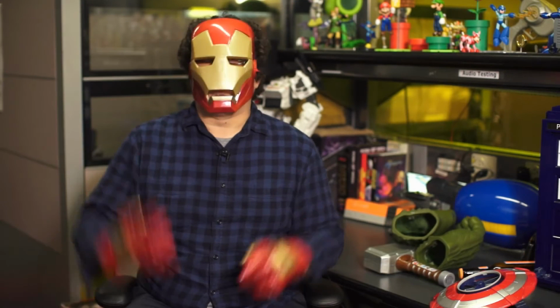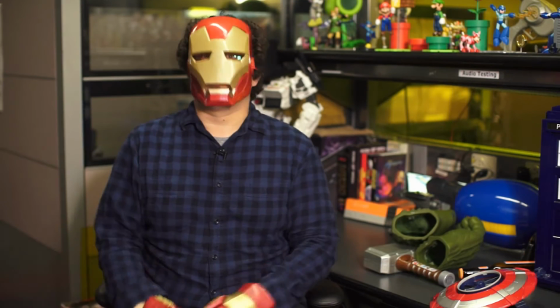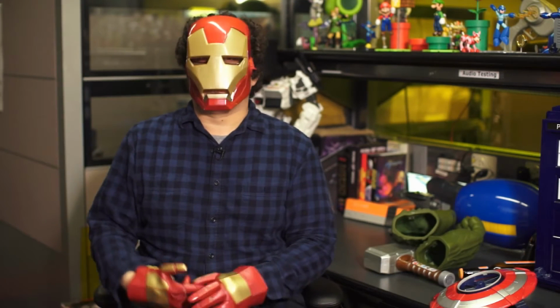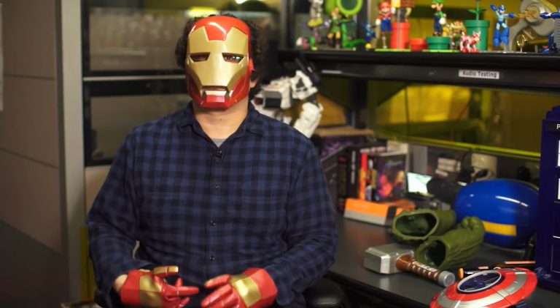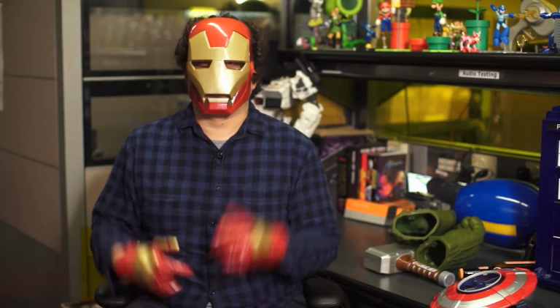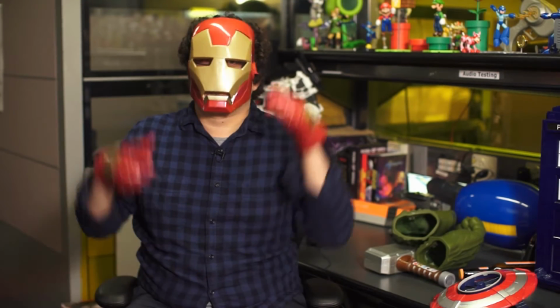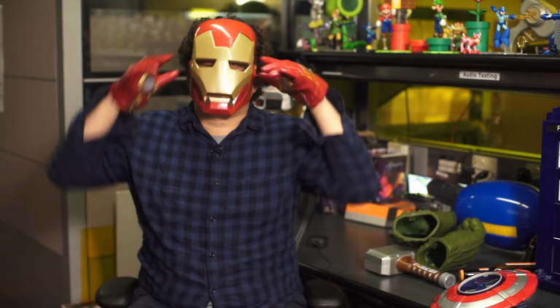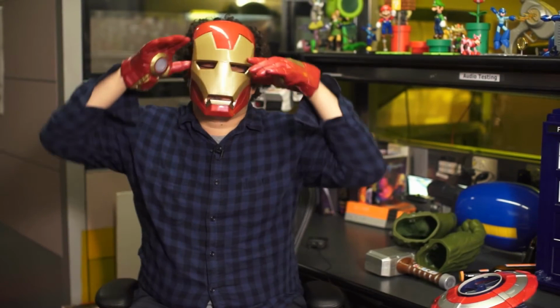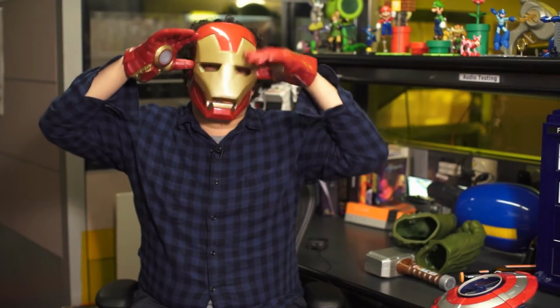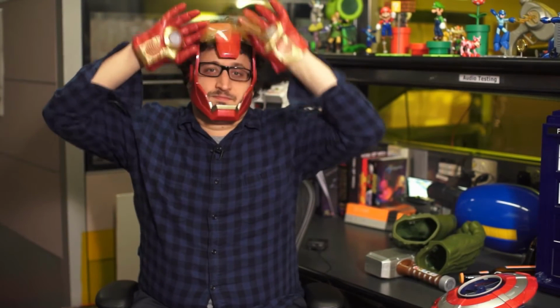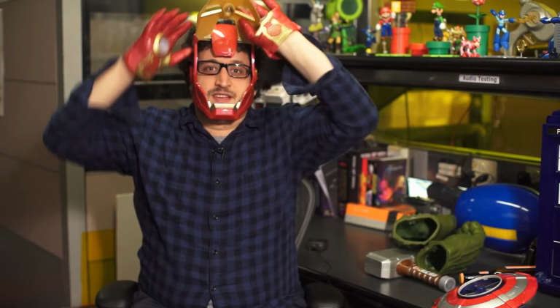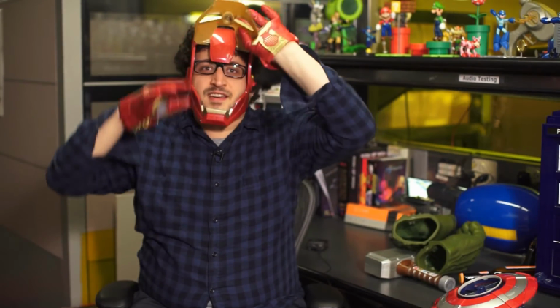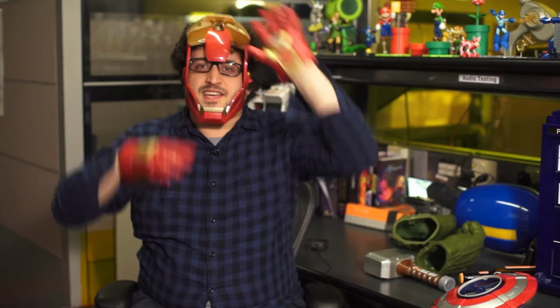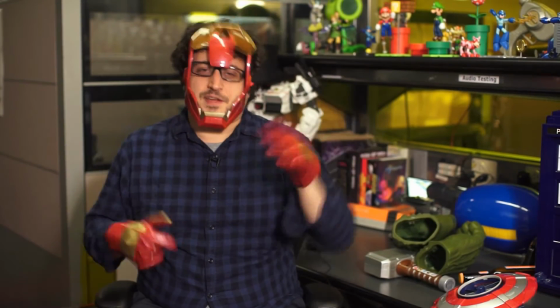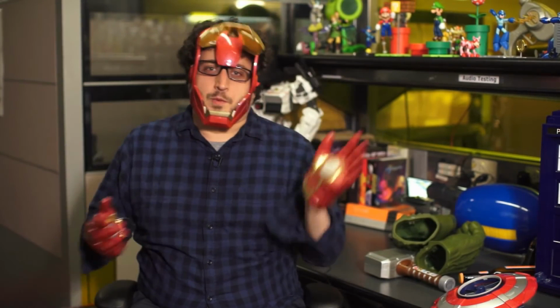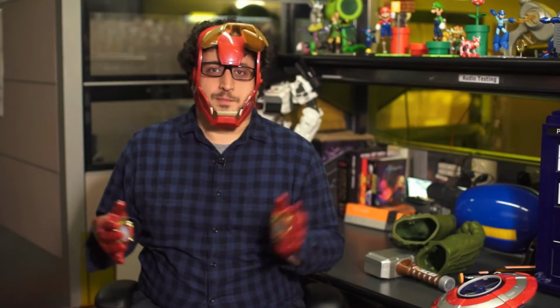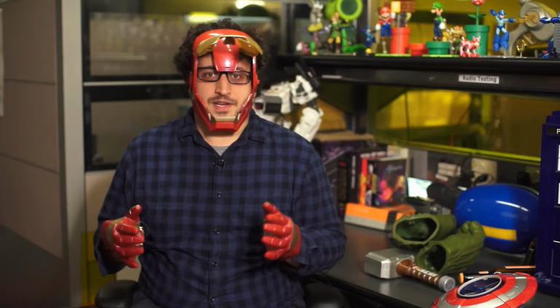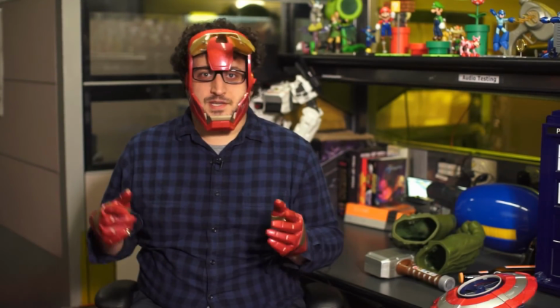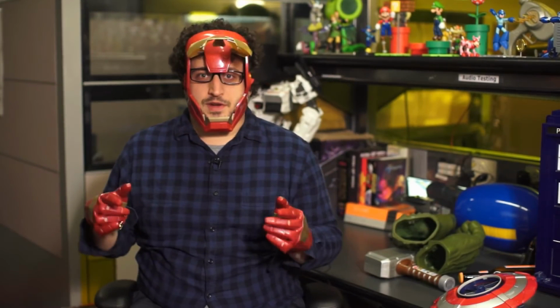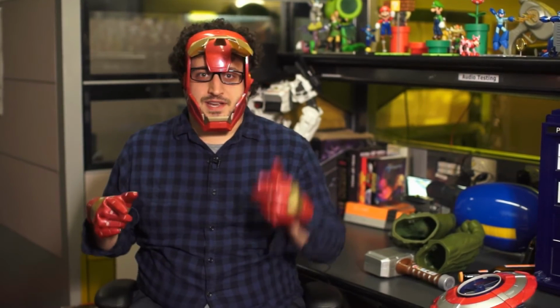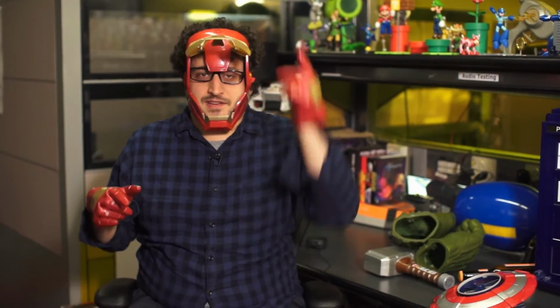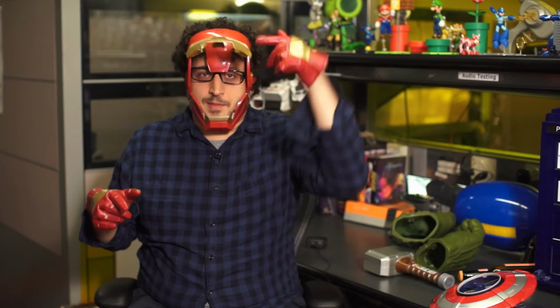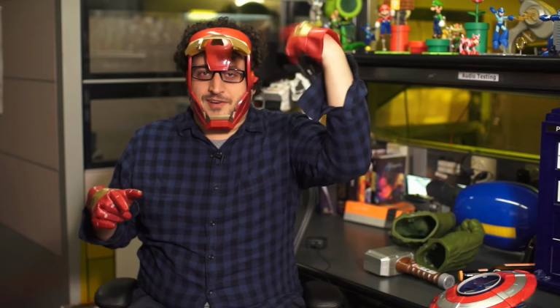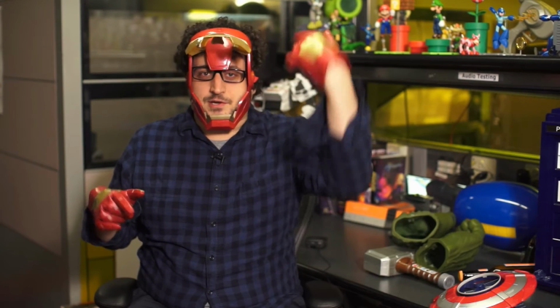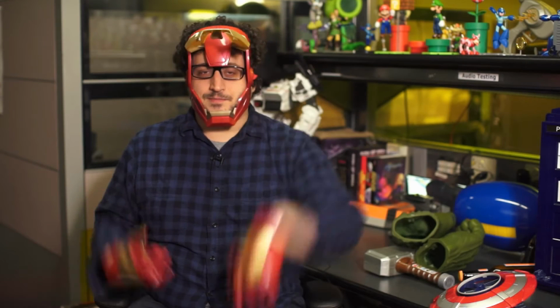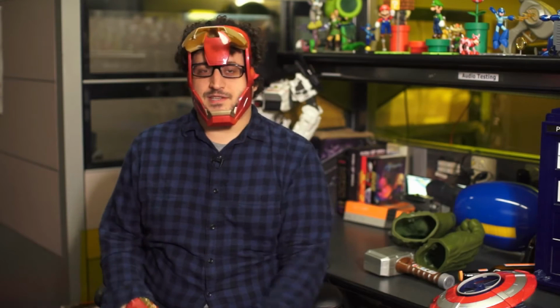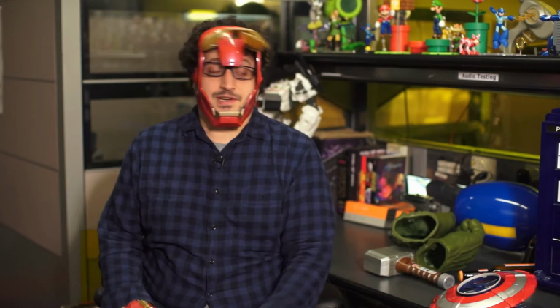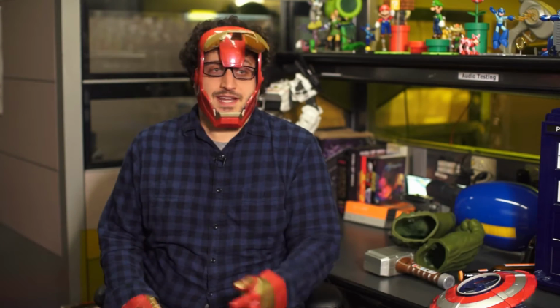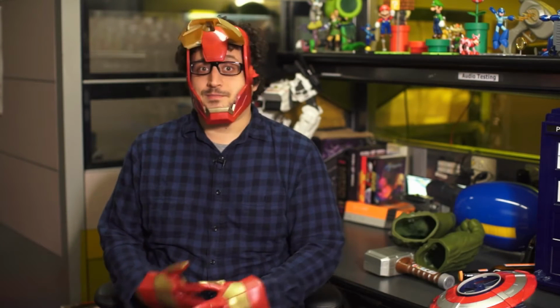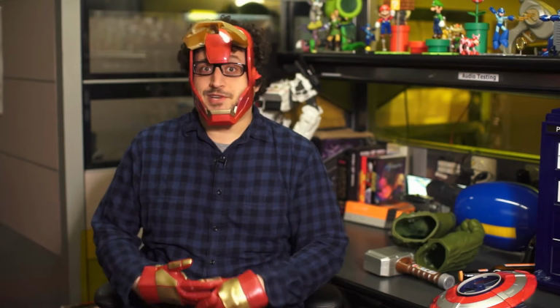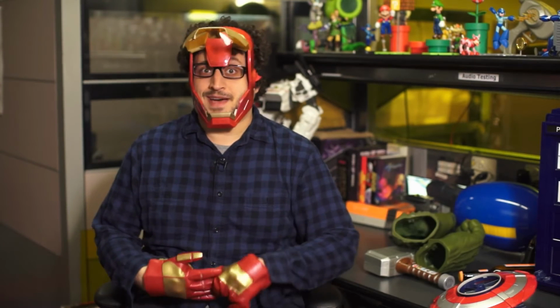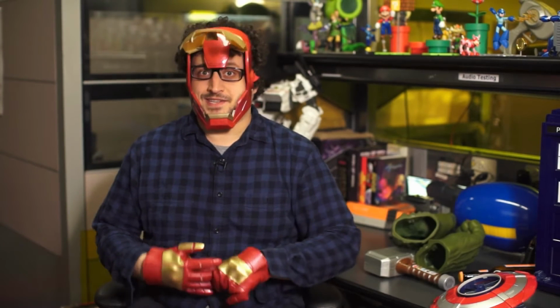Iron Man mask — and it just hit my nose. Another one, but this one has a flip-up visor. It's just a neat, cheap mask.